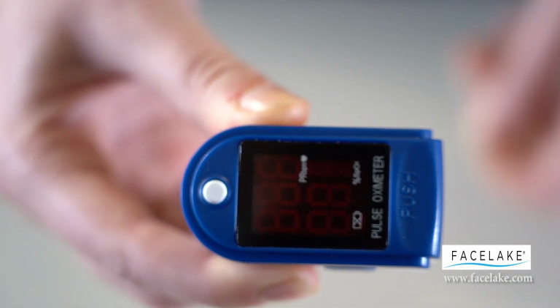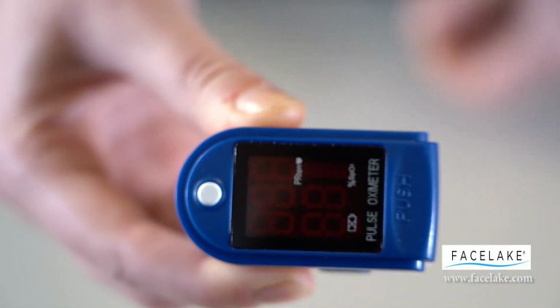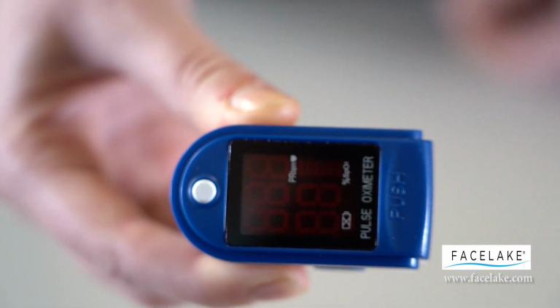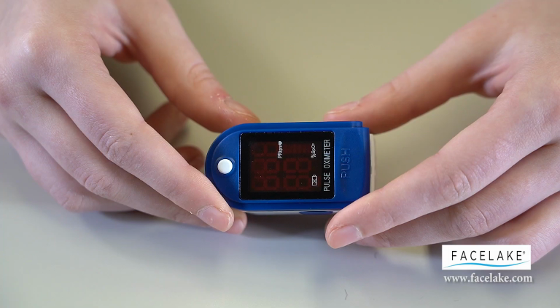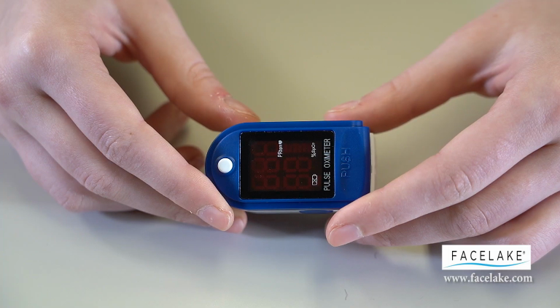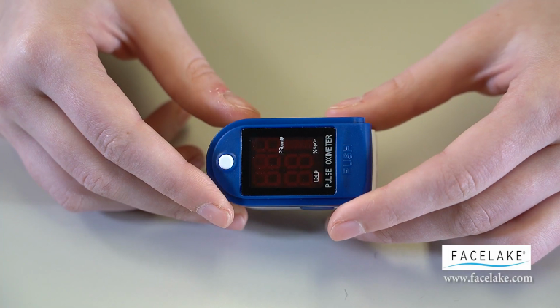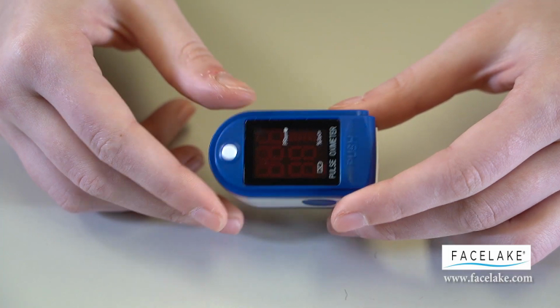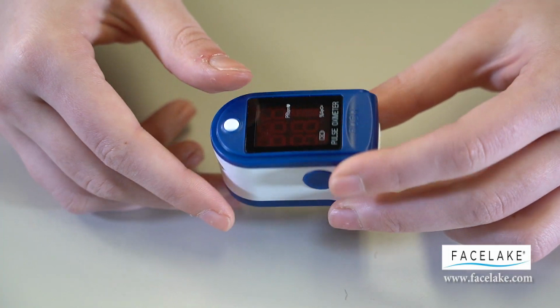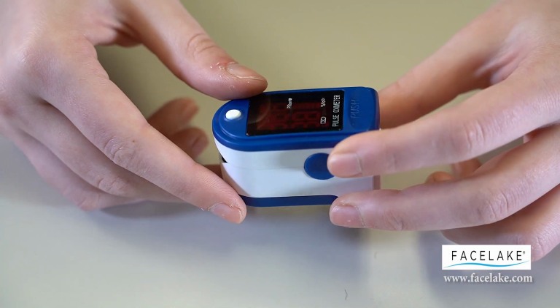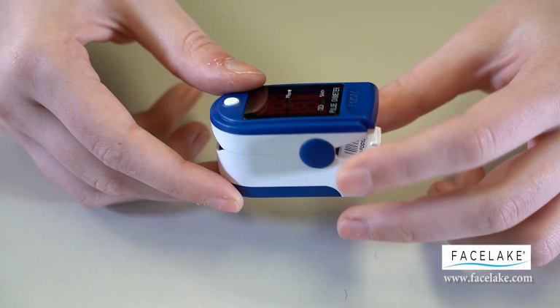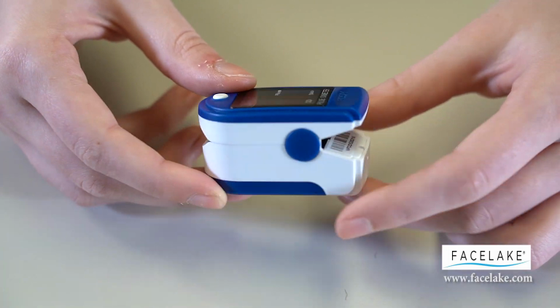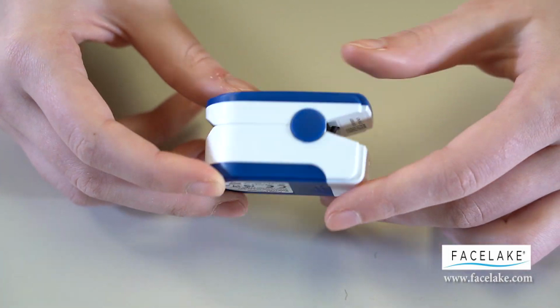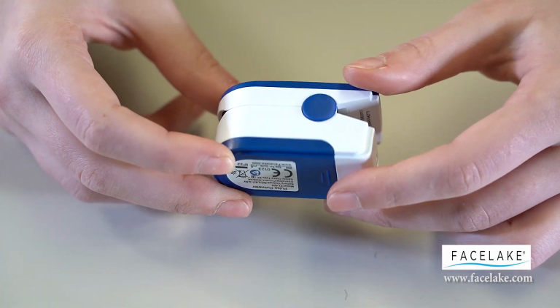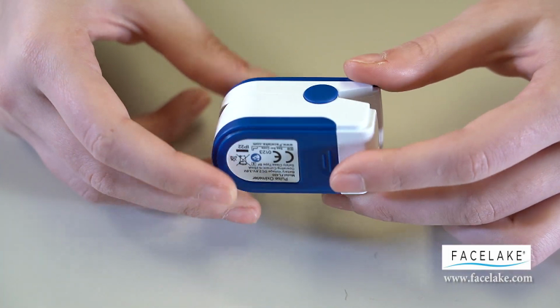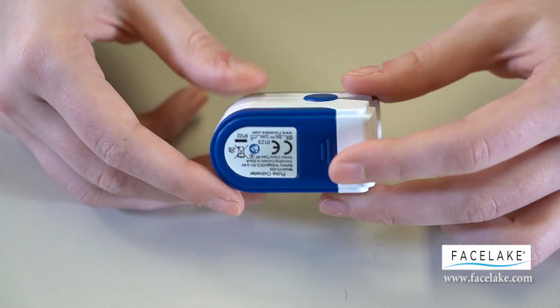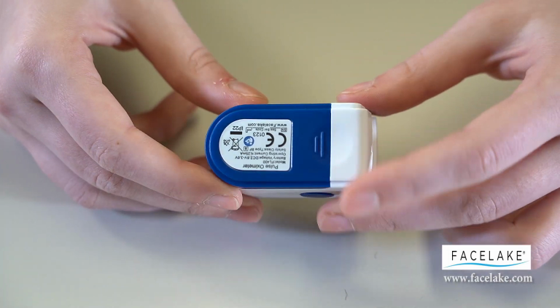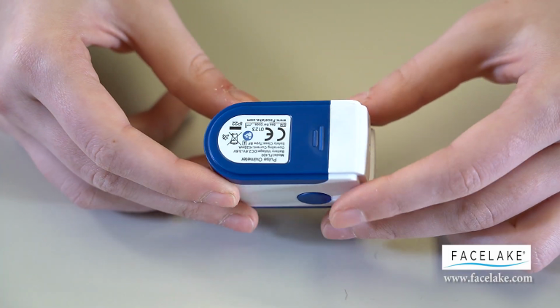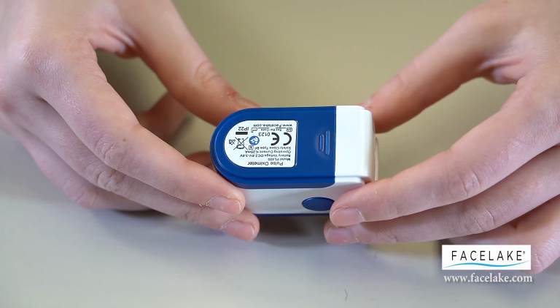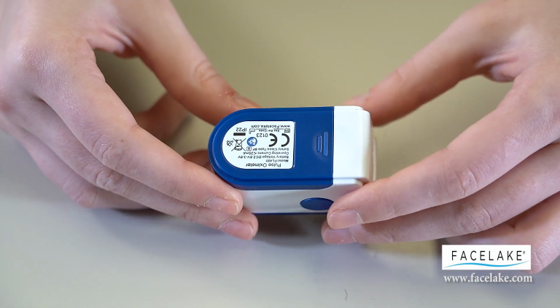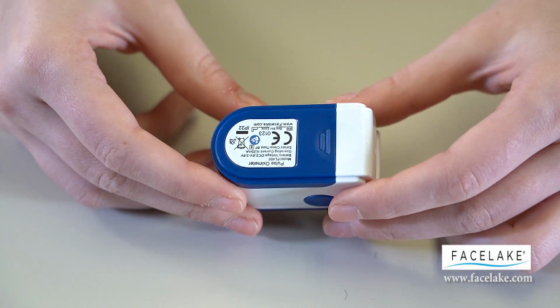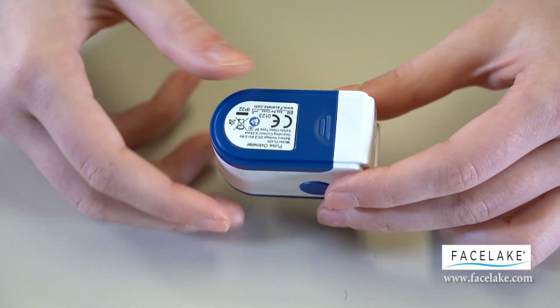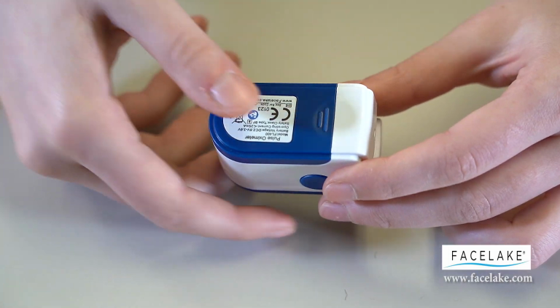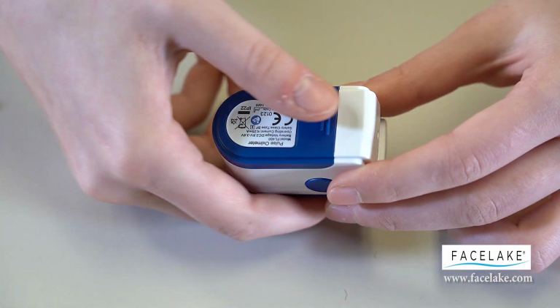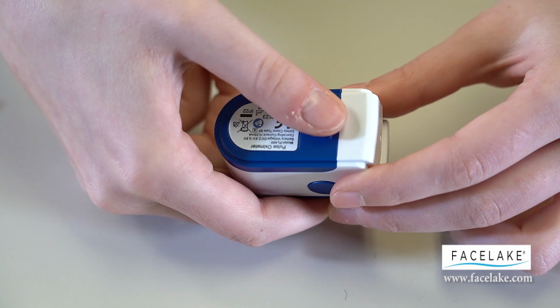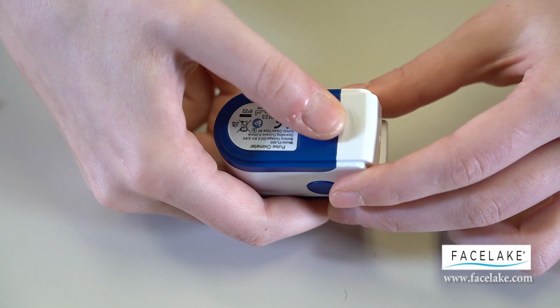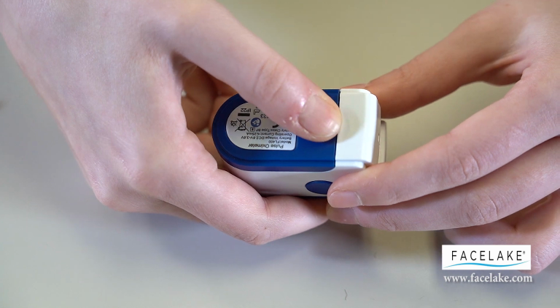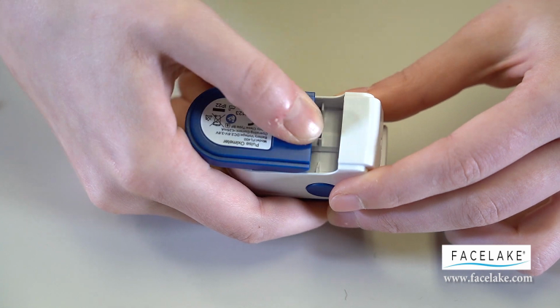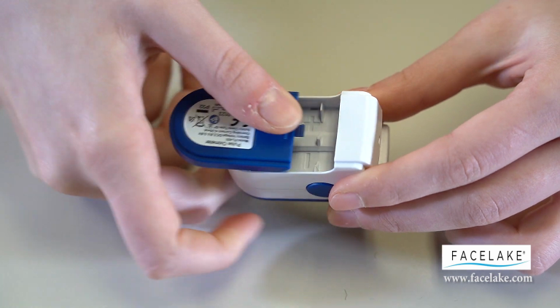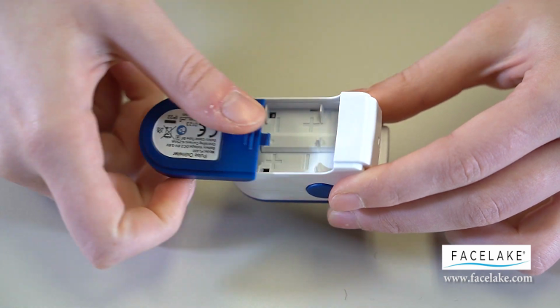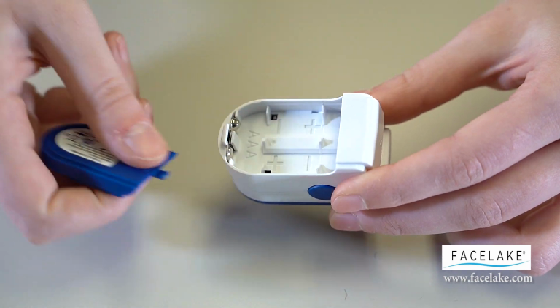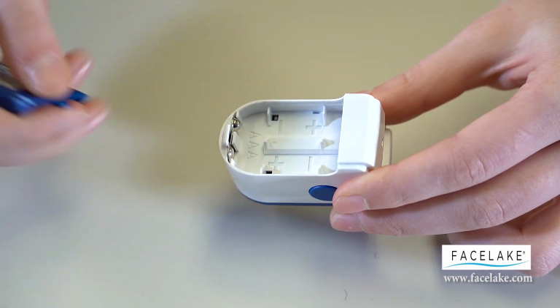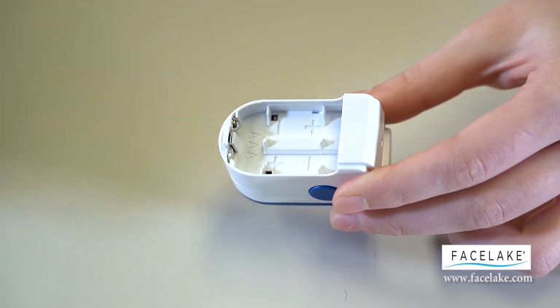The batteries will face opposite sides as per the plus and minus signs. Please insert as so.